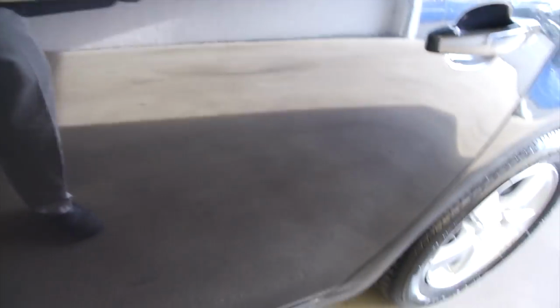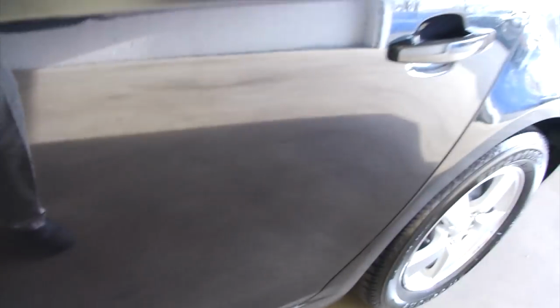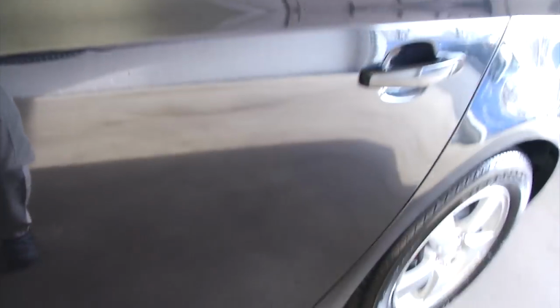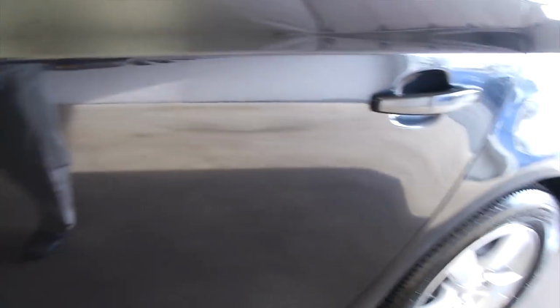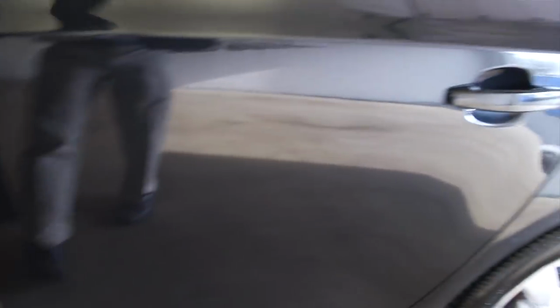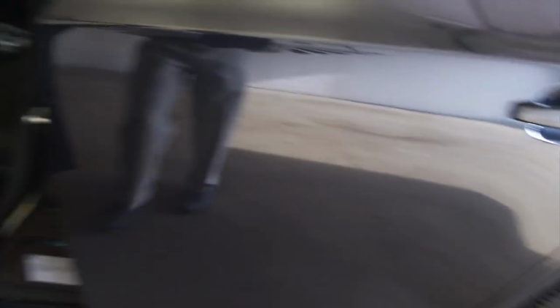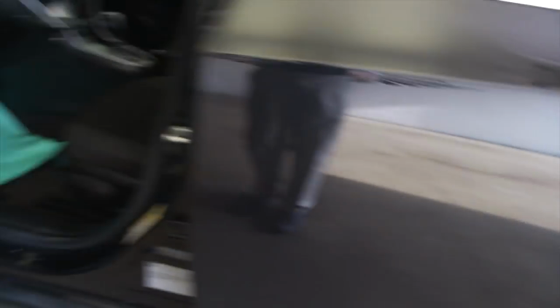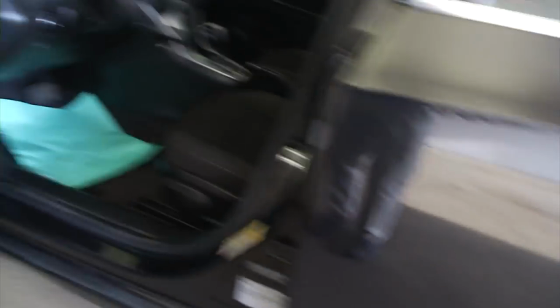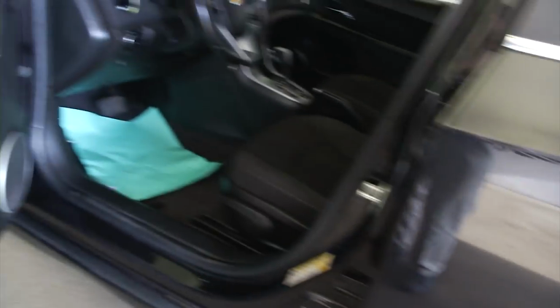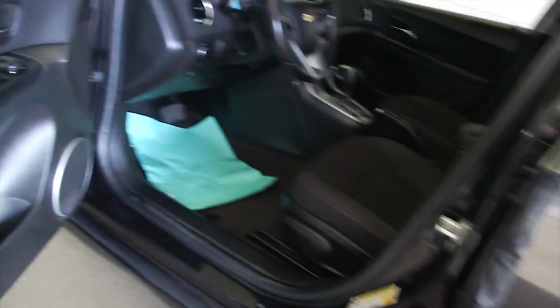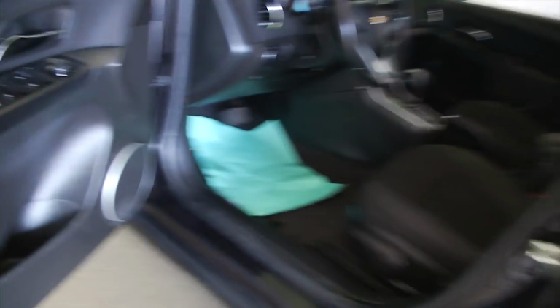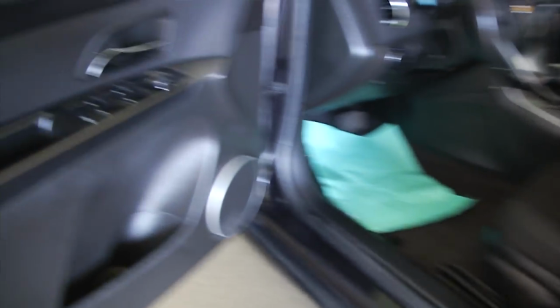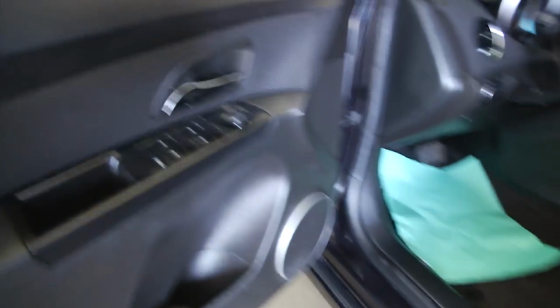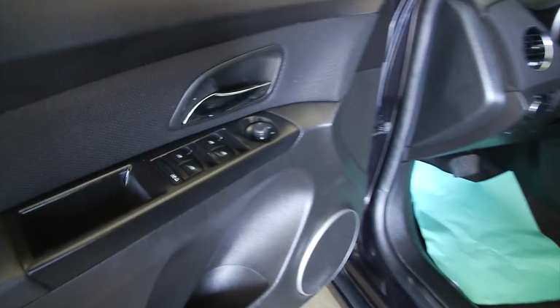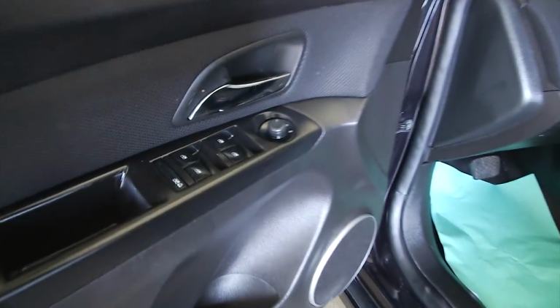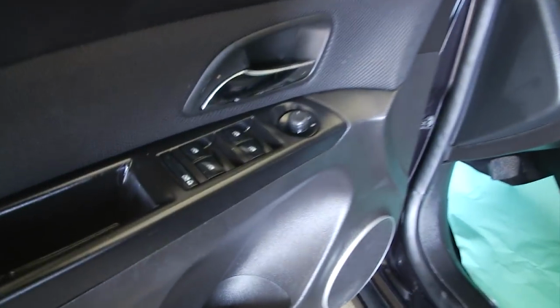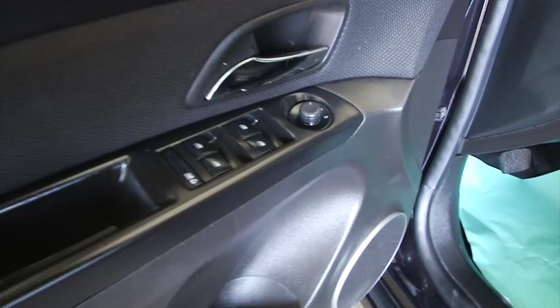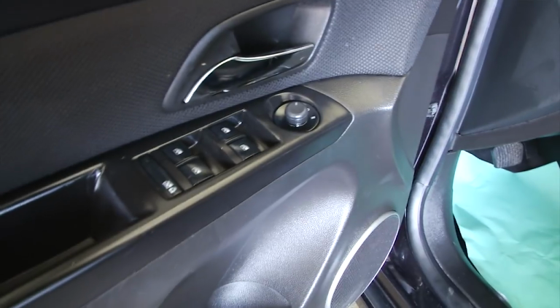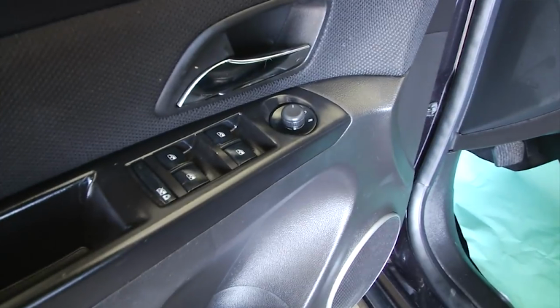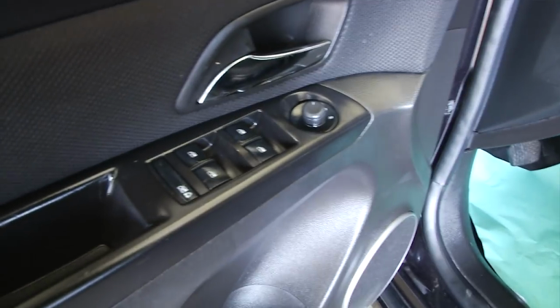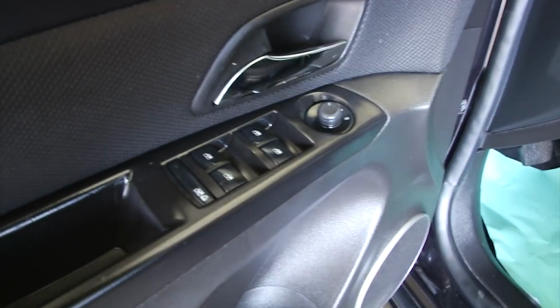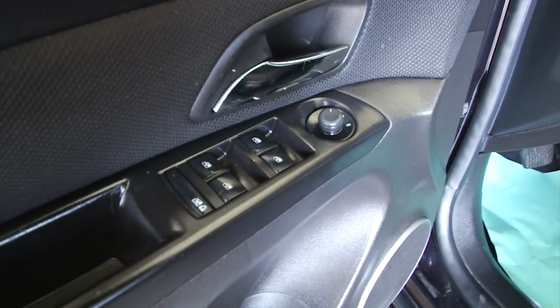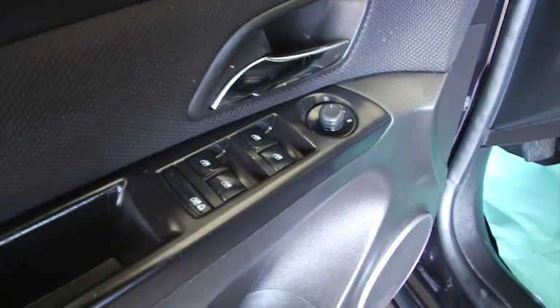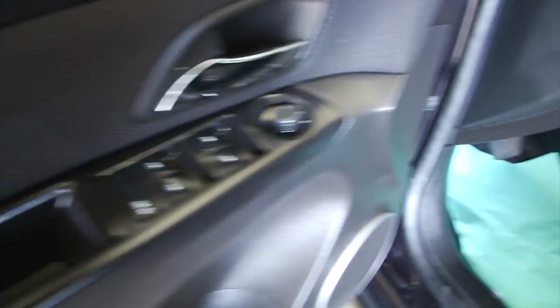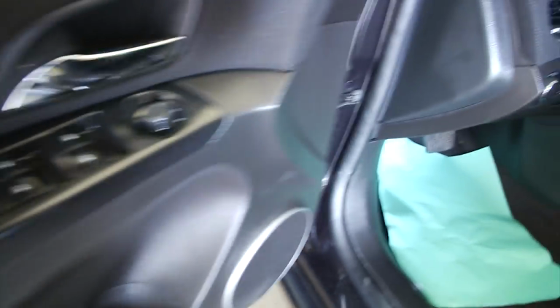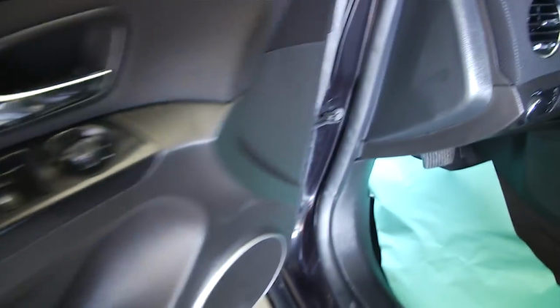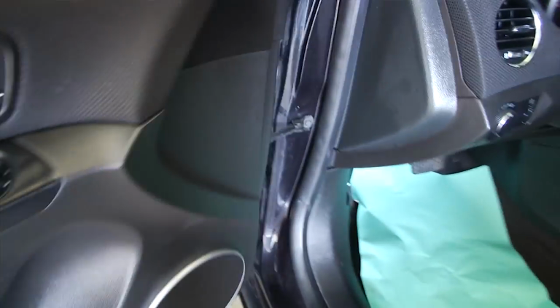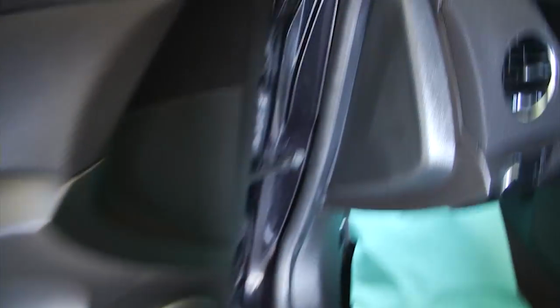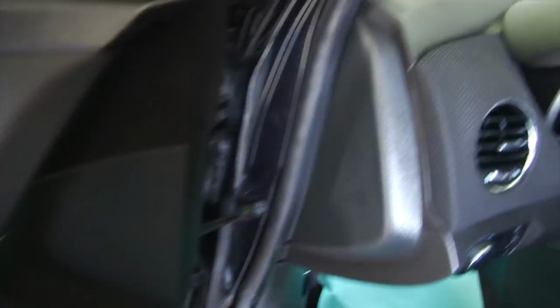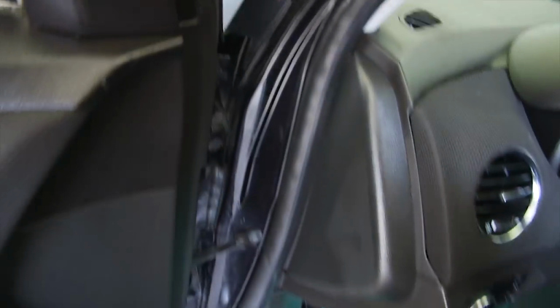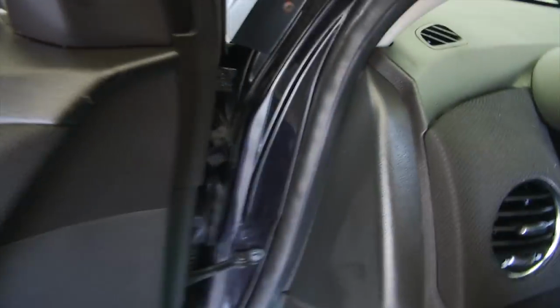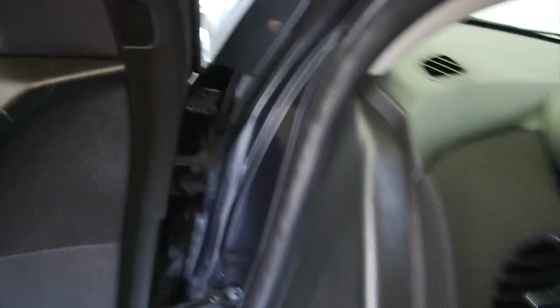Let's check out the front — power windows, power locks, power mirrors. We'll hop in and start it up.